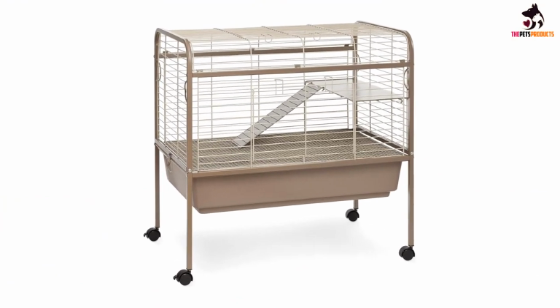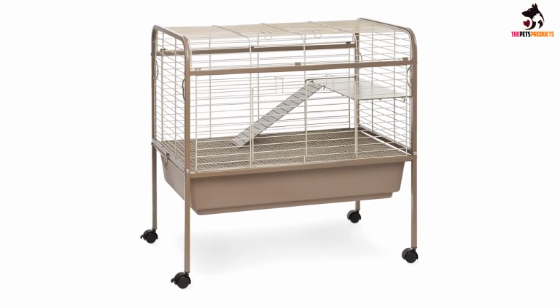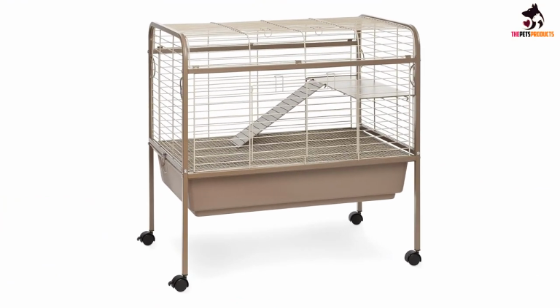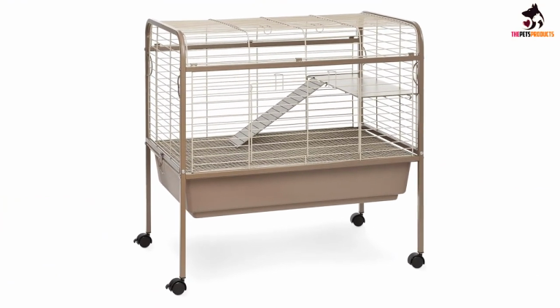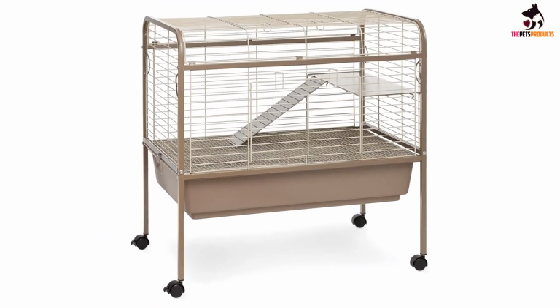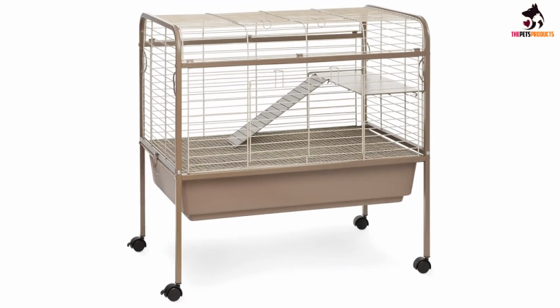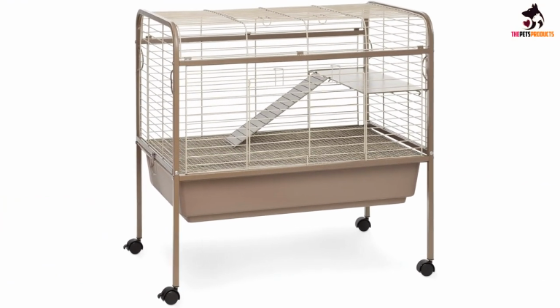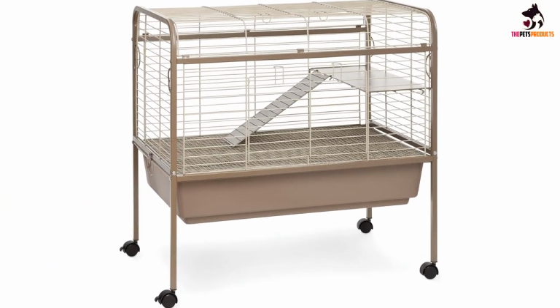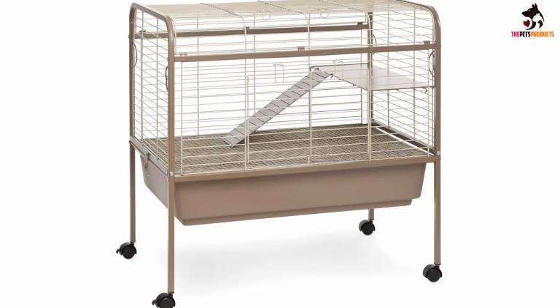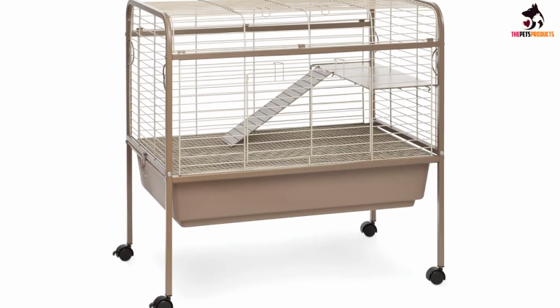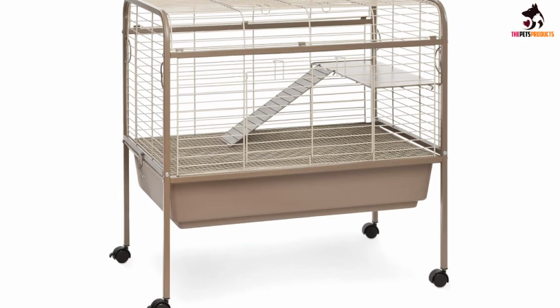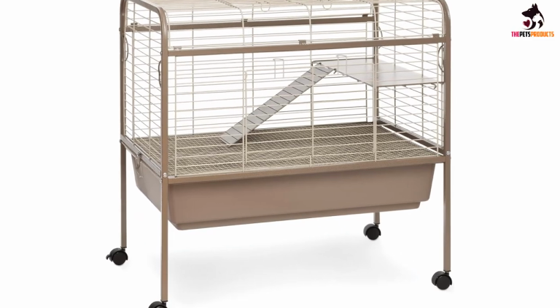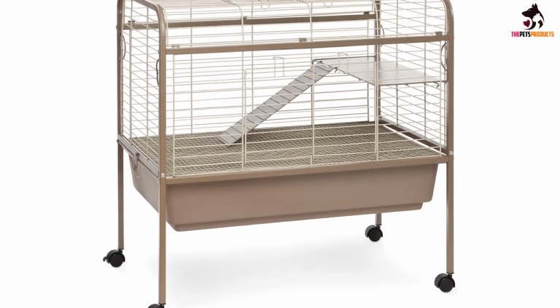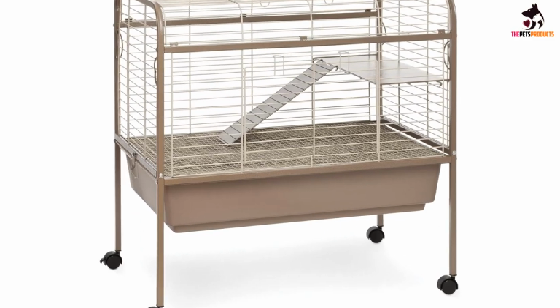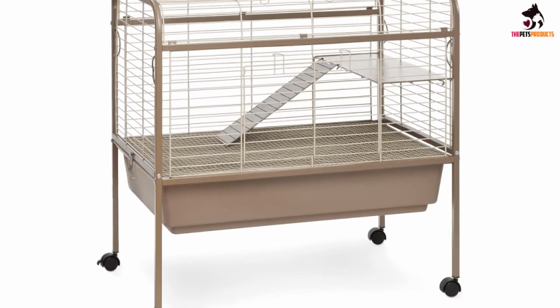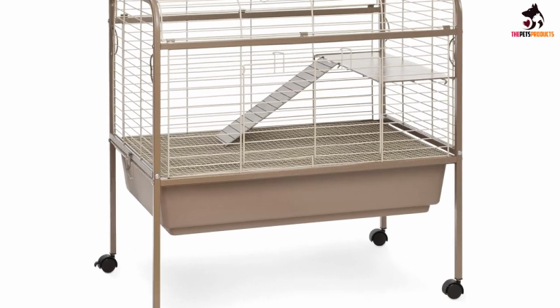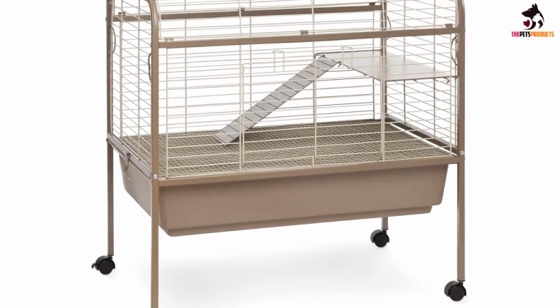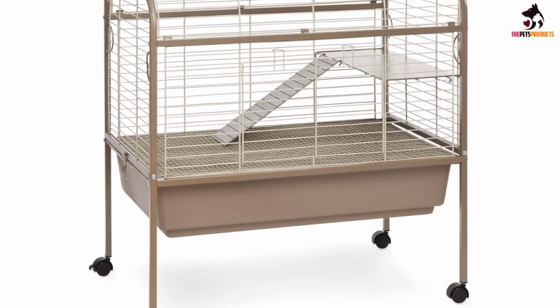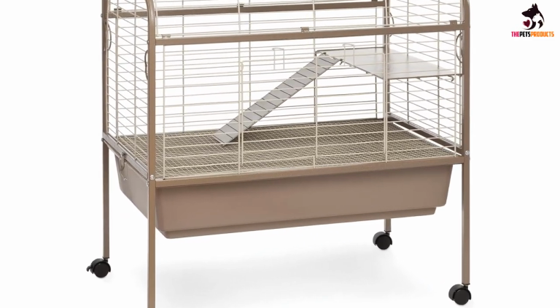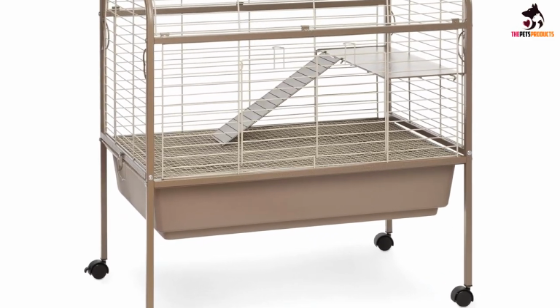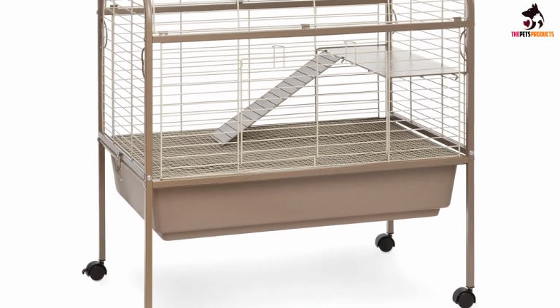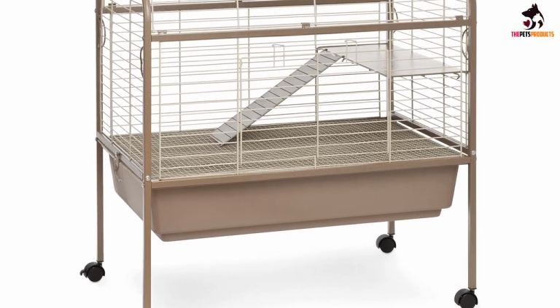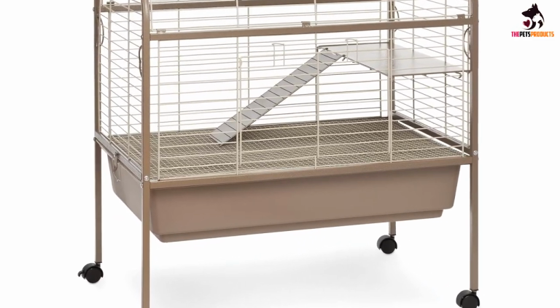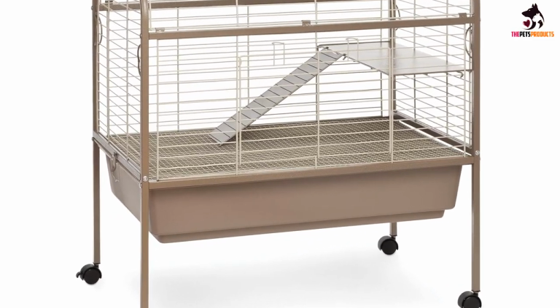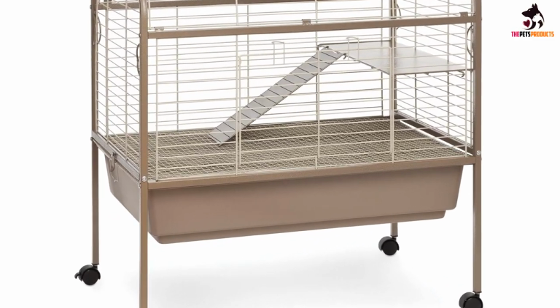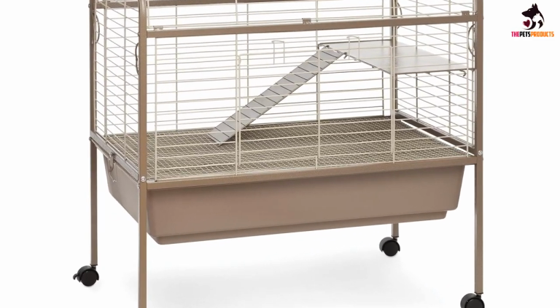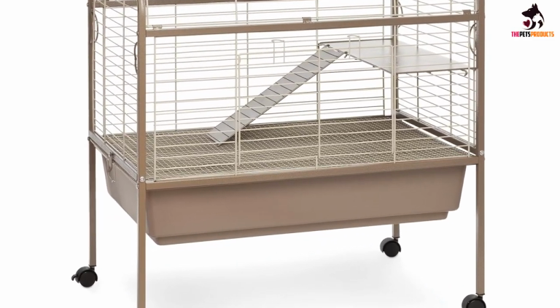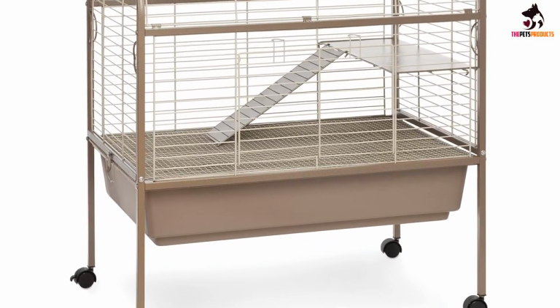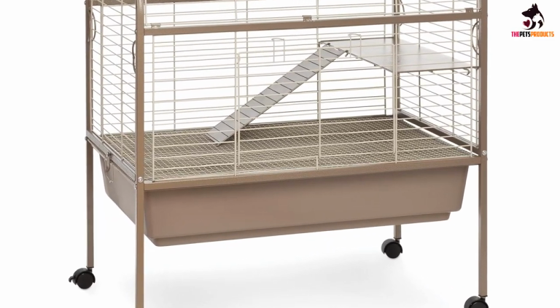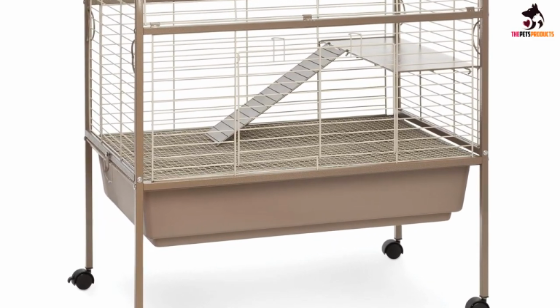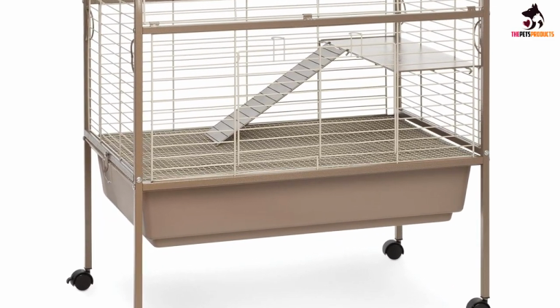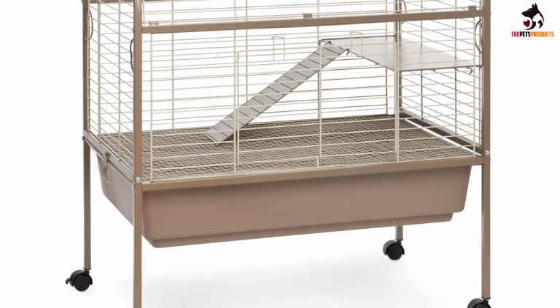After all, you wouldn't want to live in a dirty home covered in feces, so why should your pet?